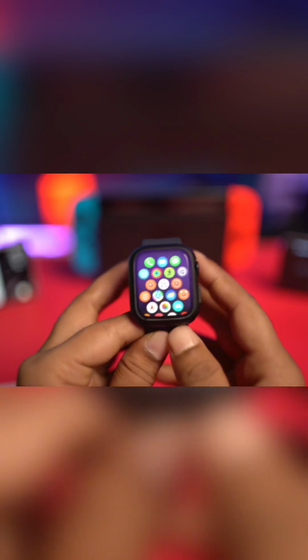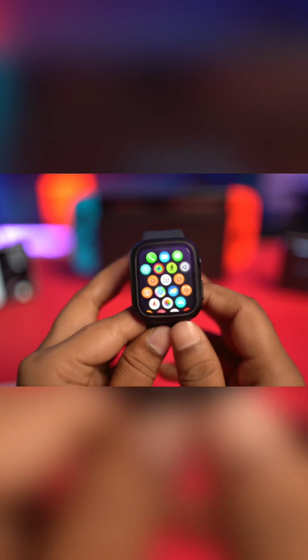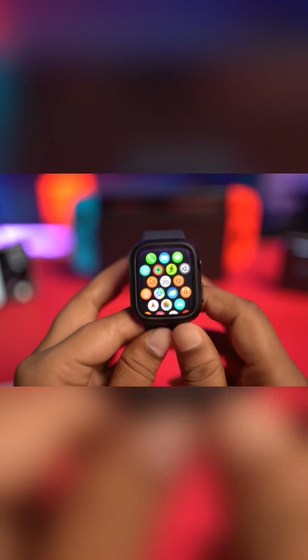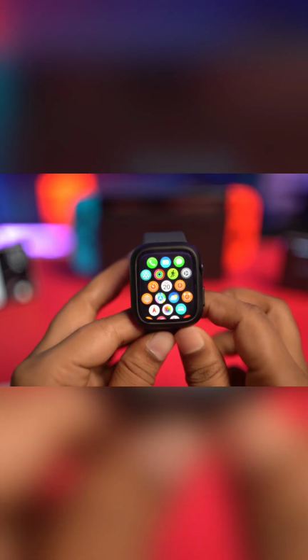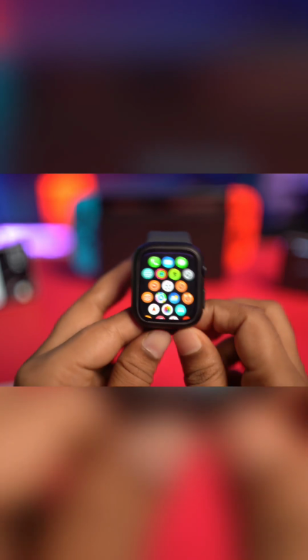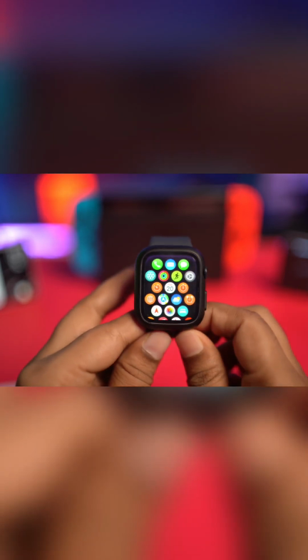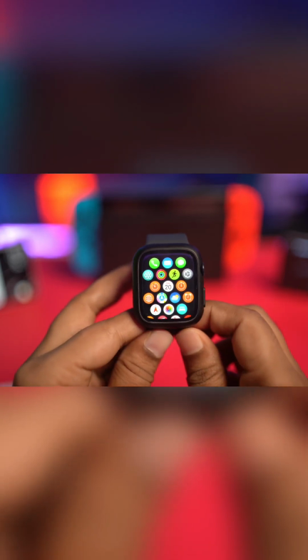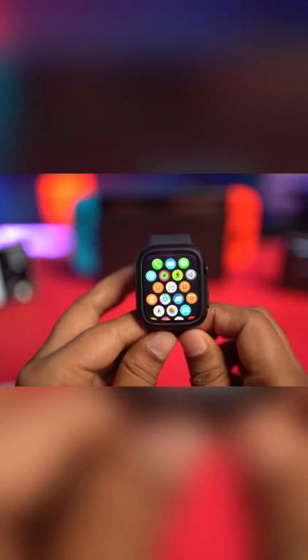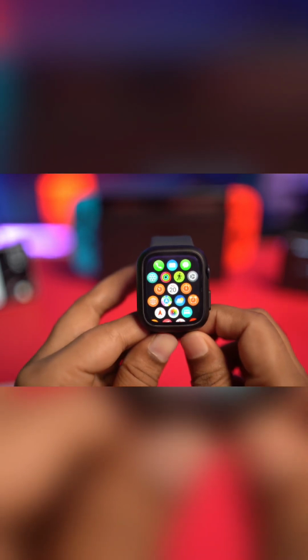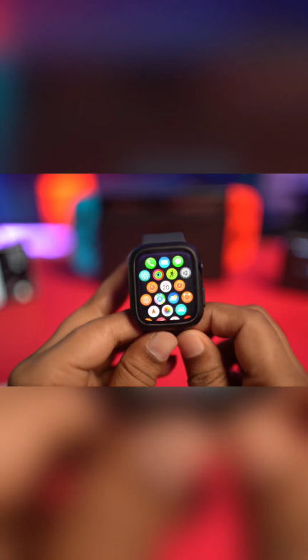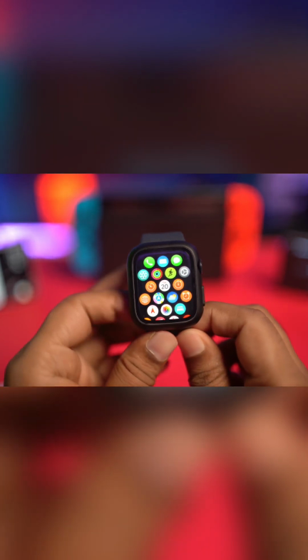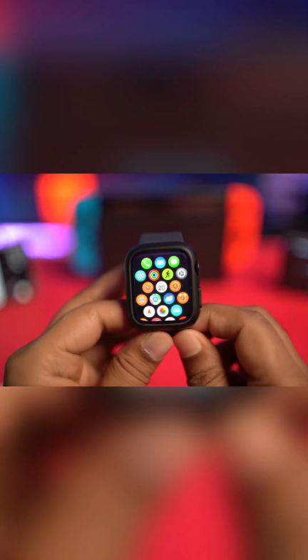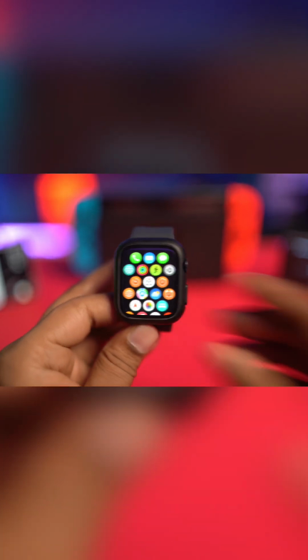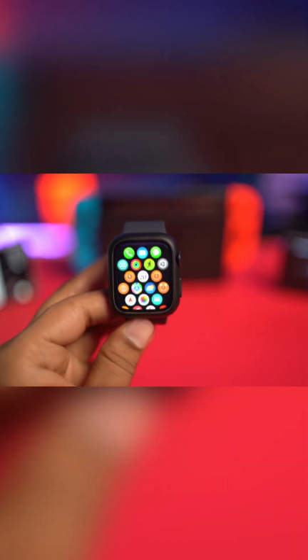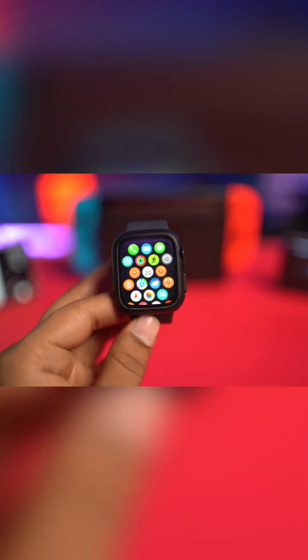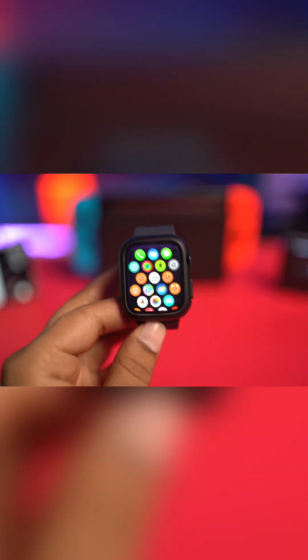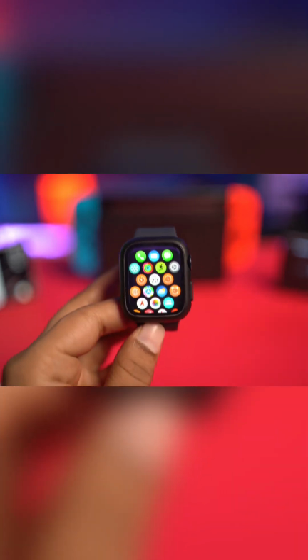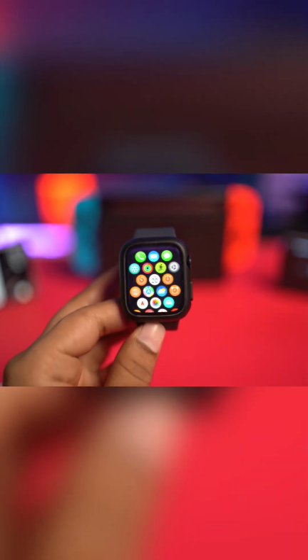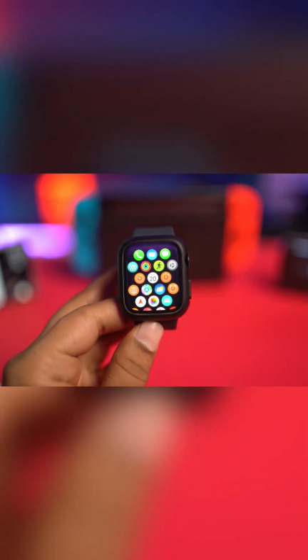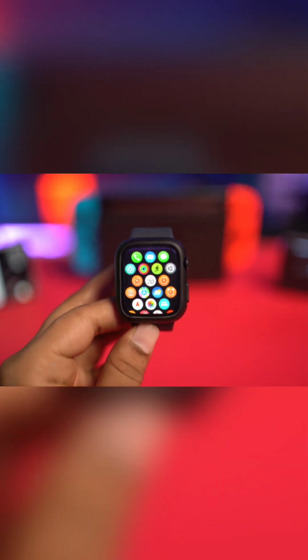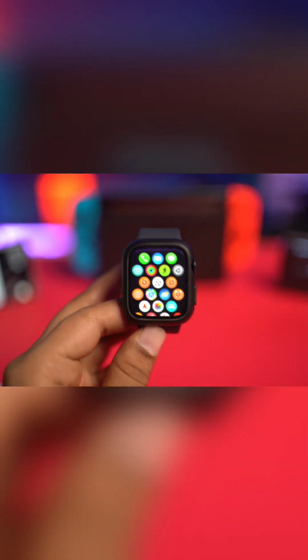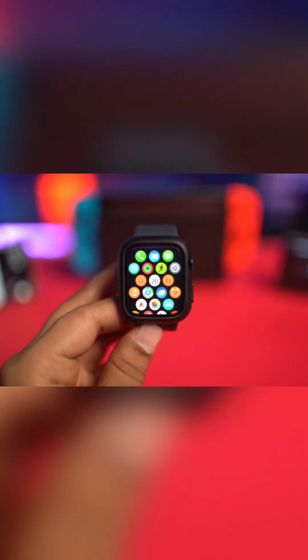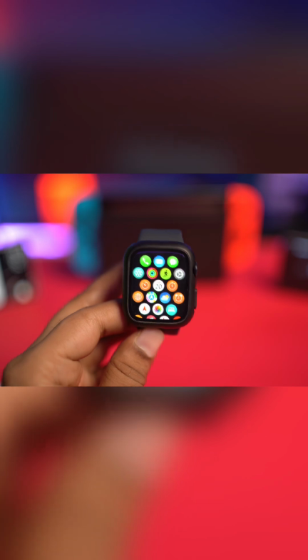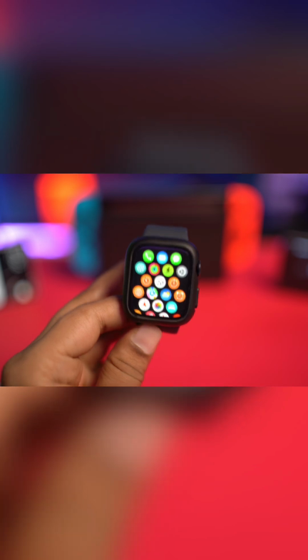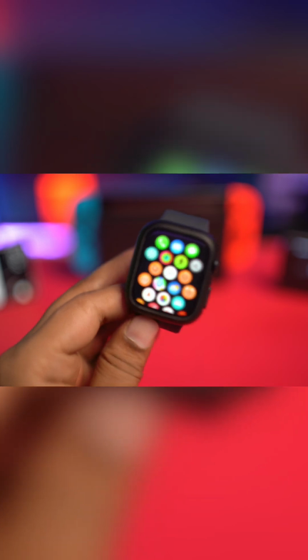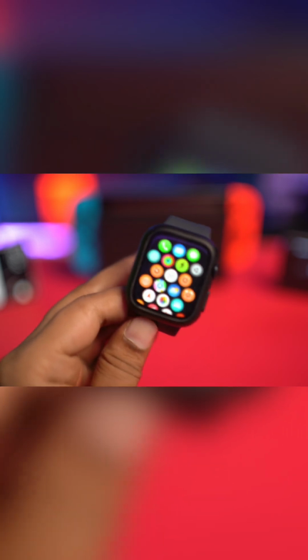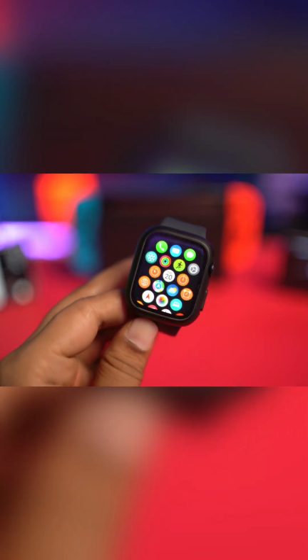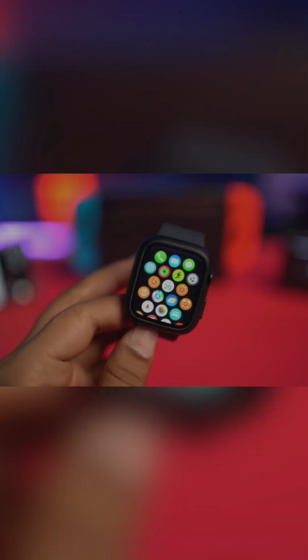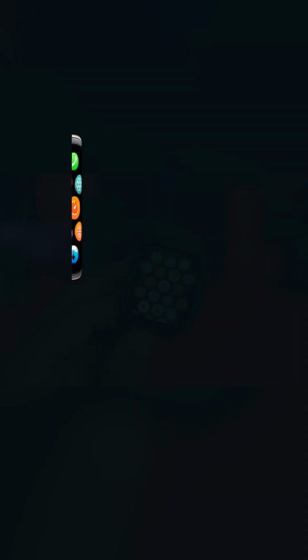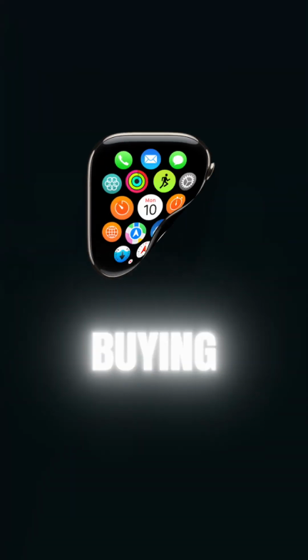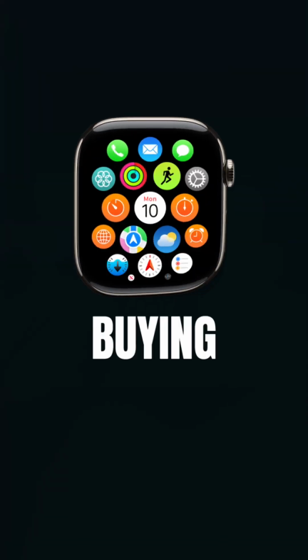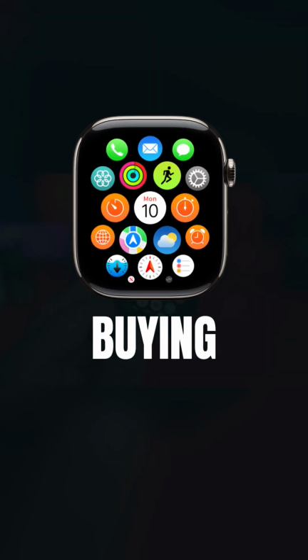Hi, welcome, and today I'll give you a complete guide on how to check a second-hand or used Apple Watch before buying it.